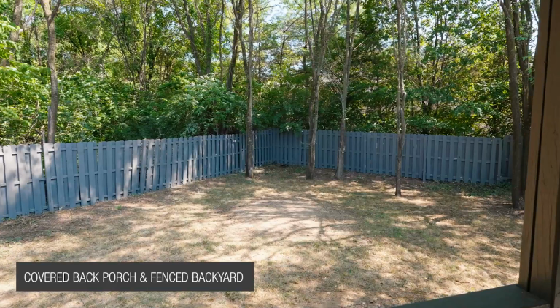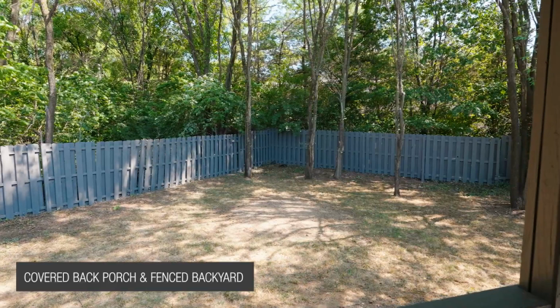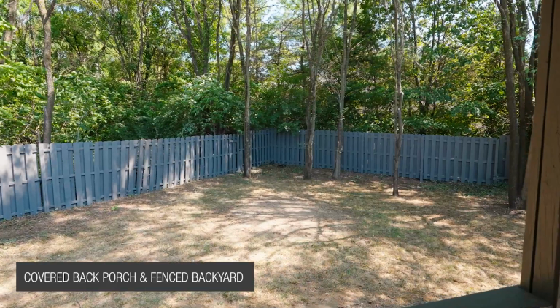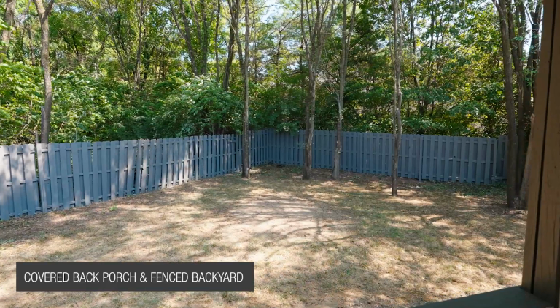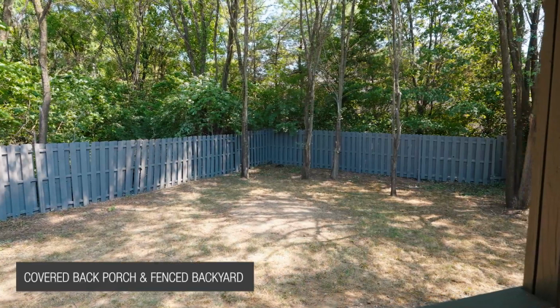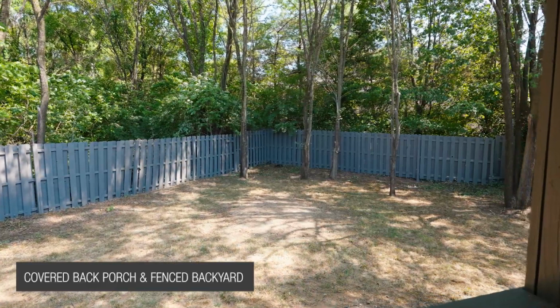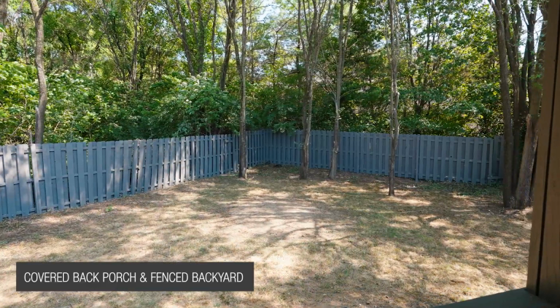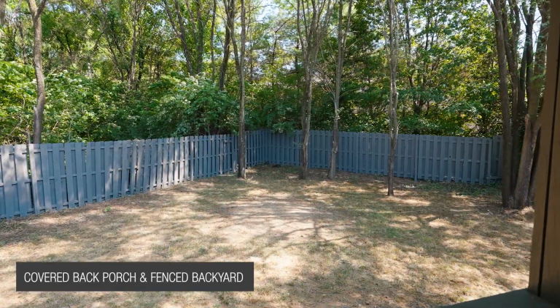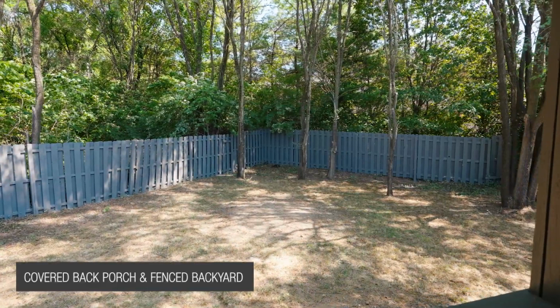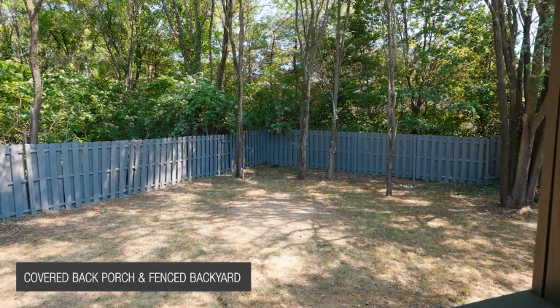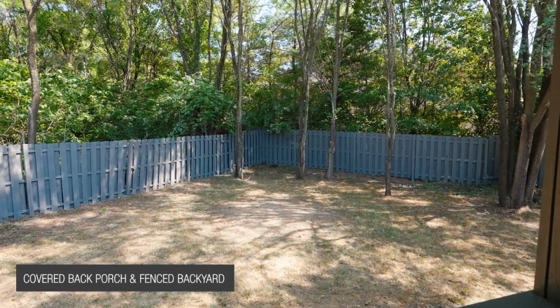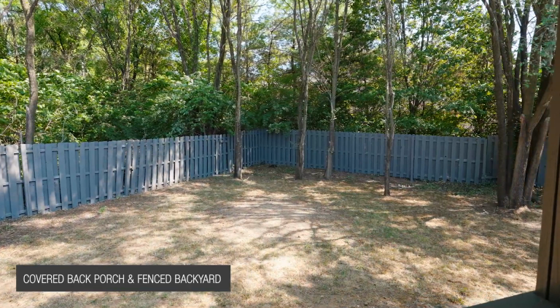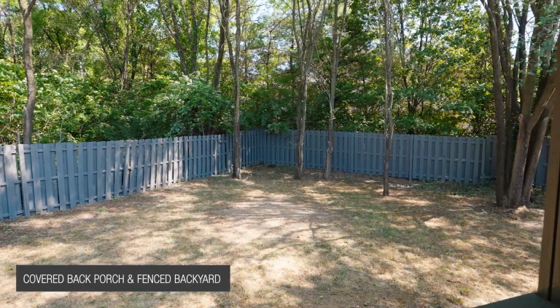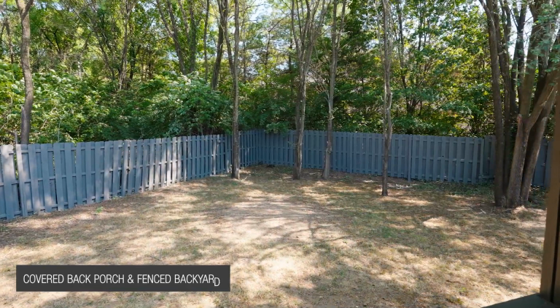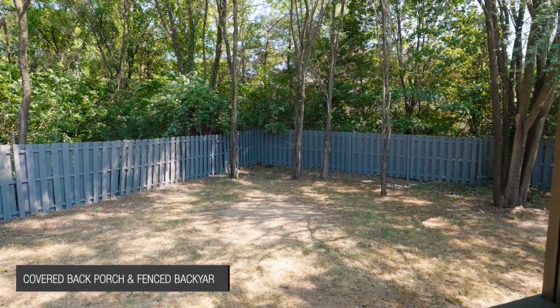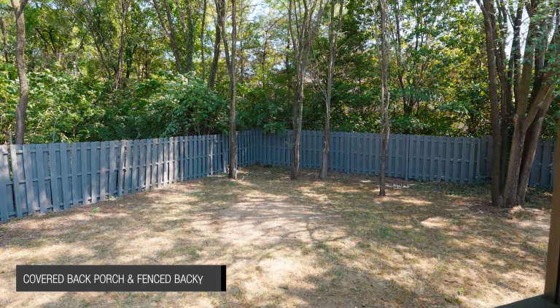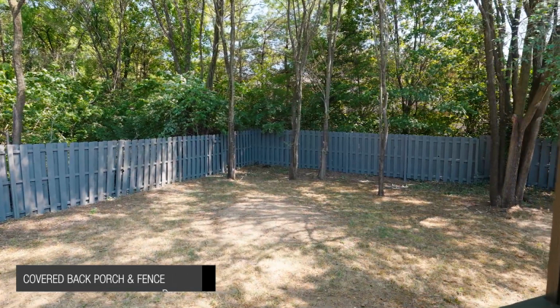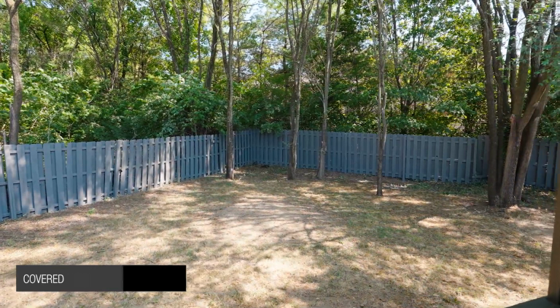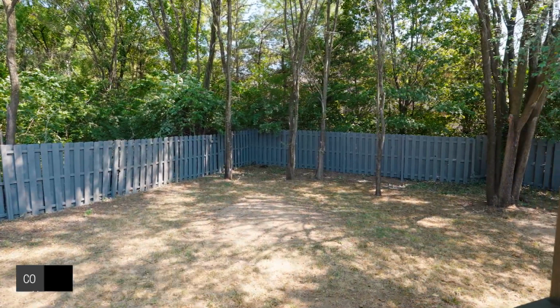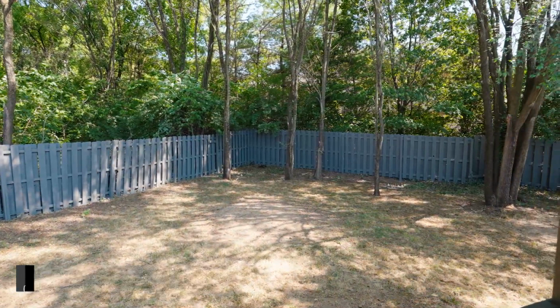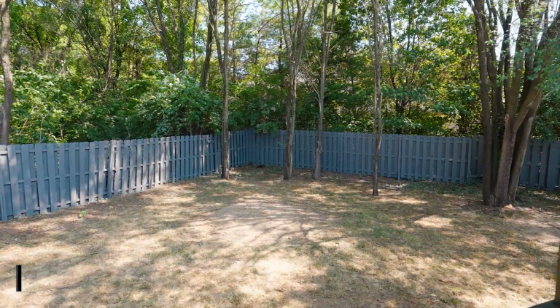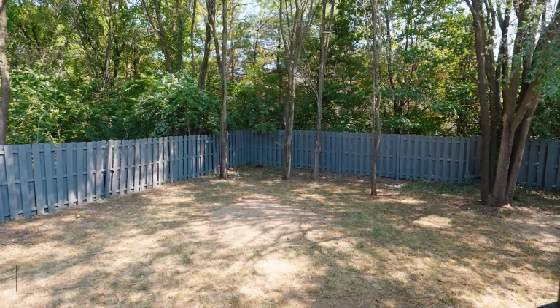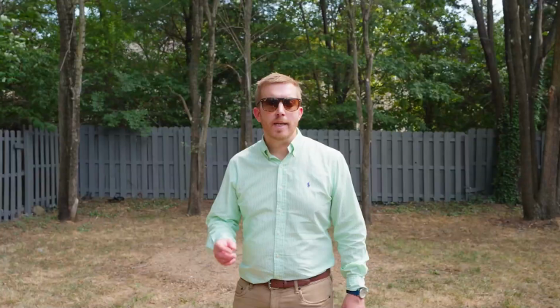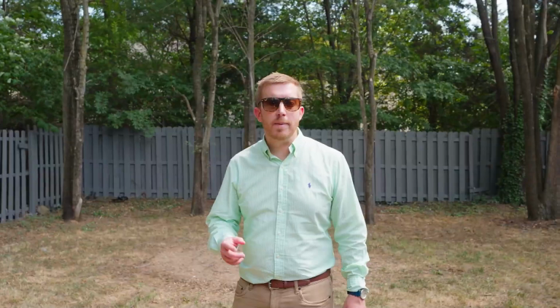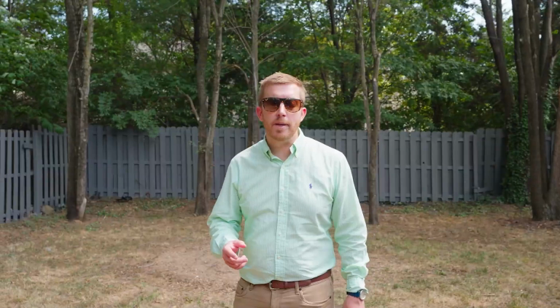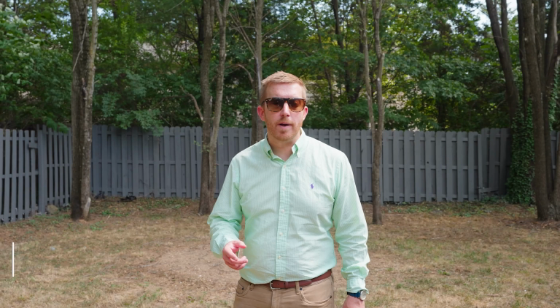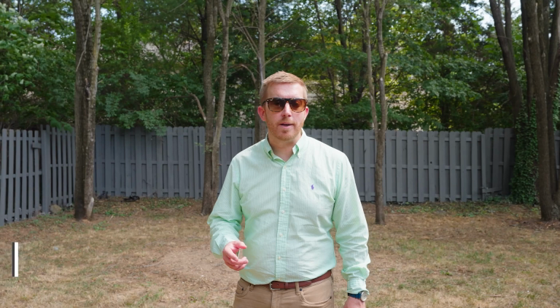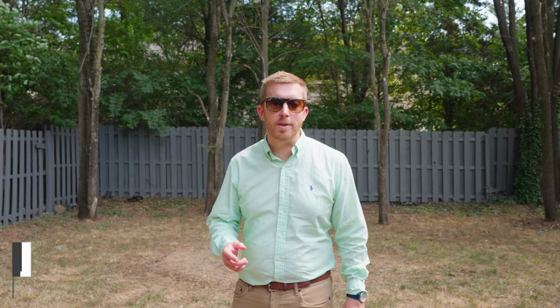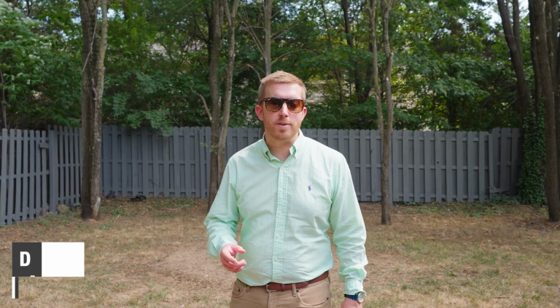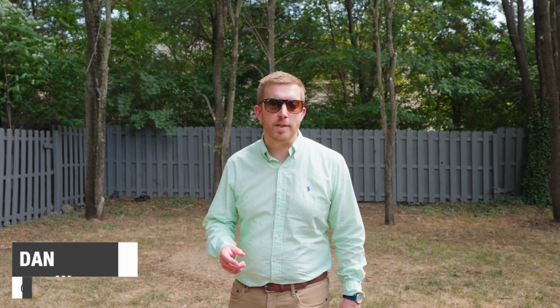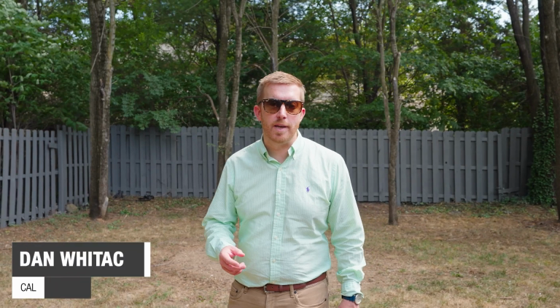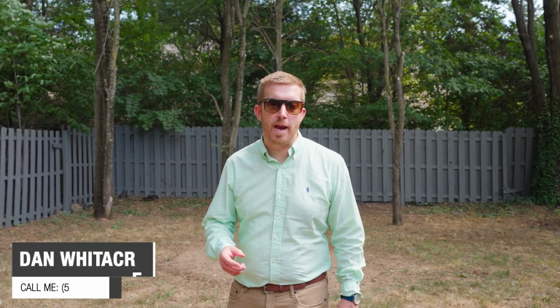Finally, enjoy your private, fully fenced backyard. Give me a ring on this one today.